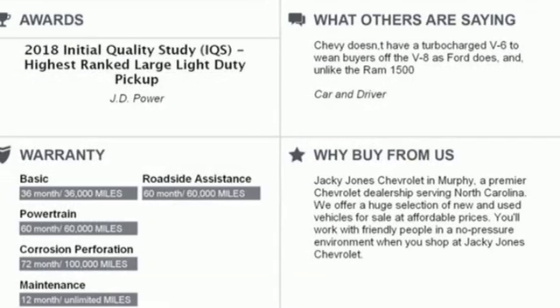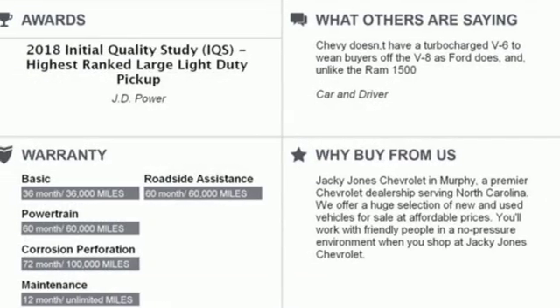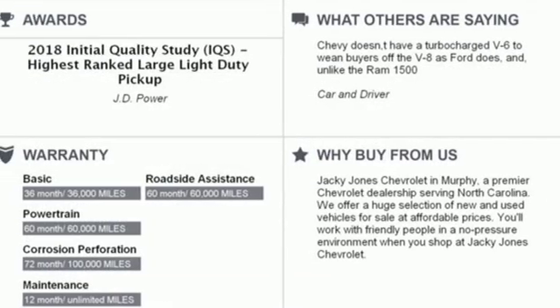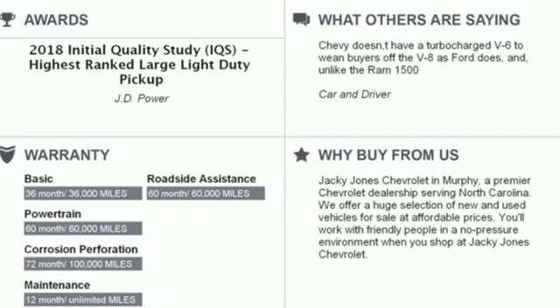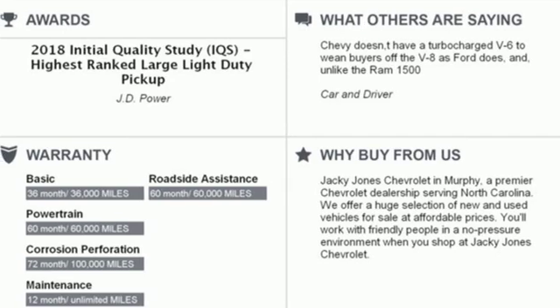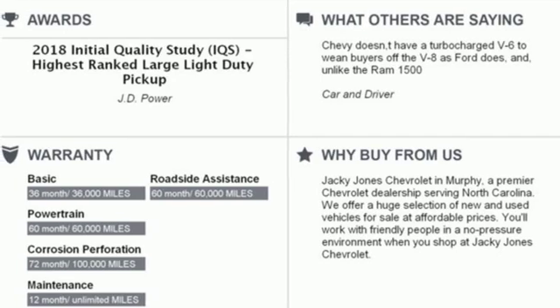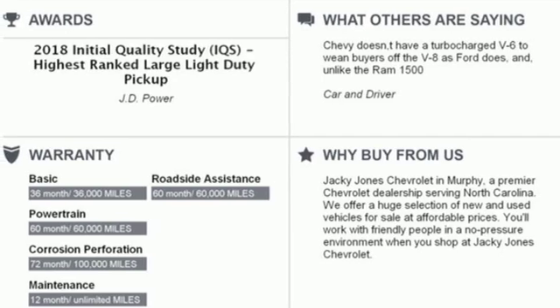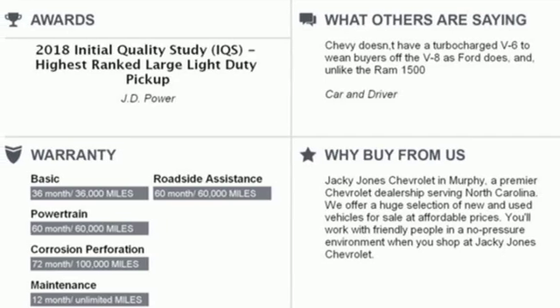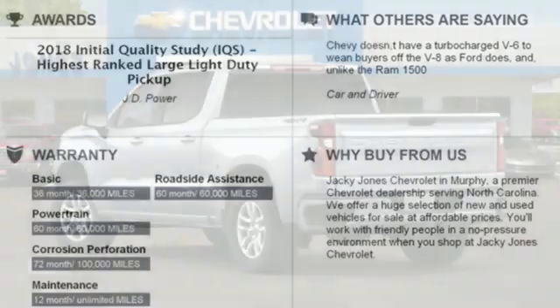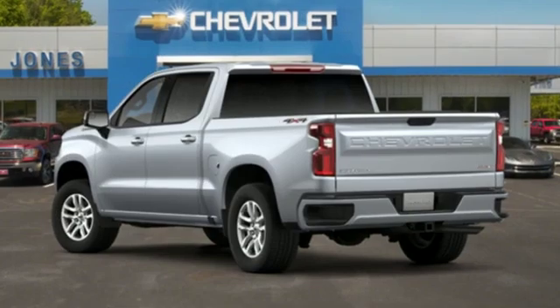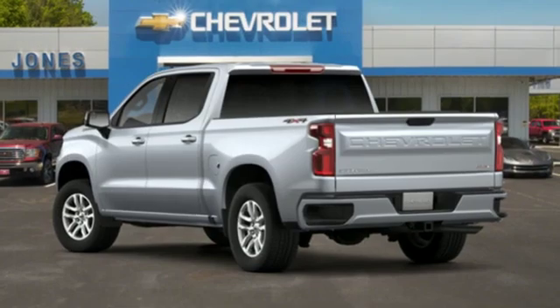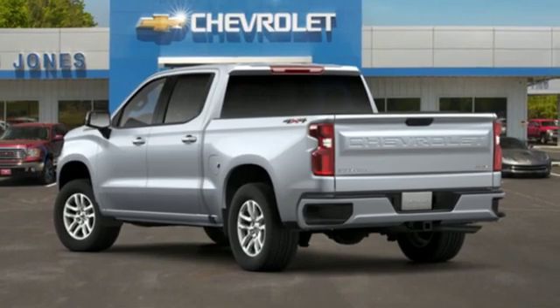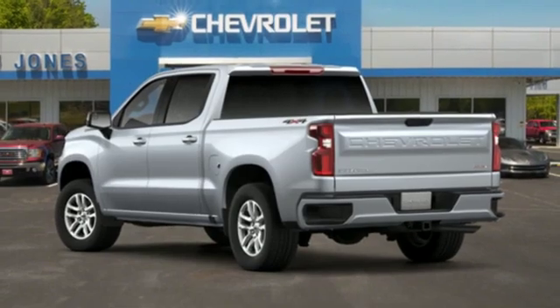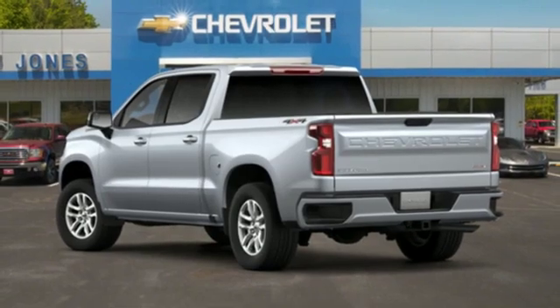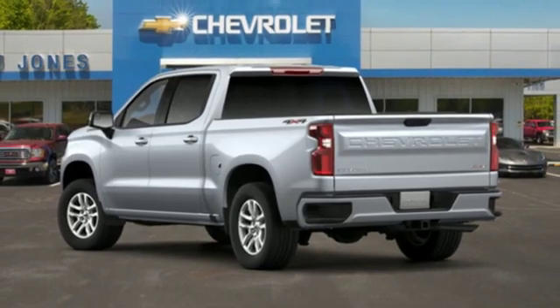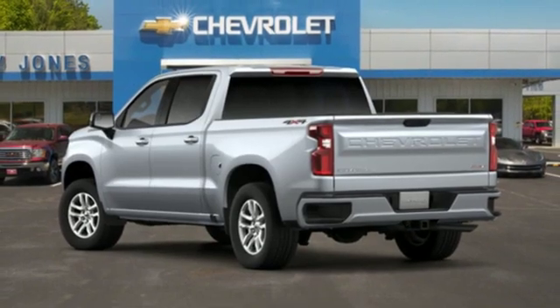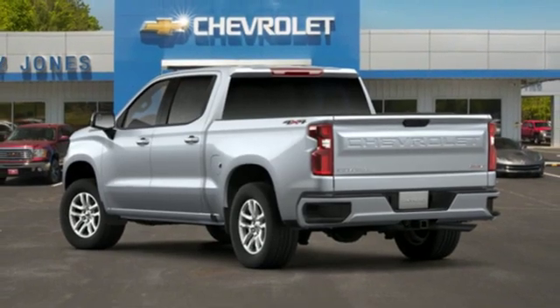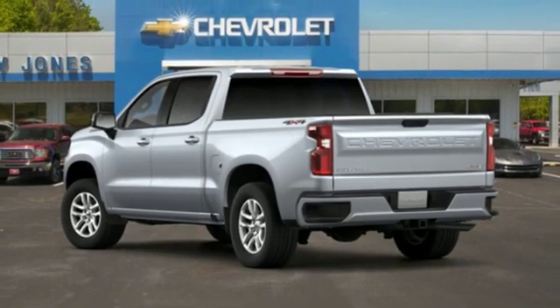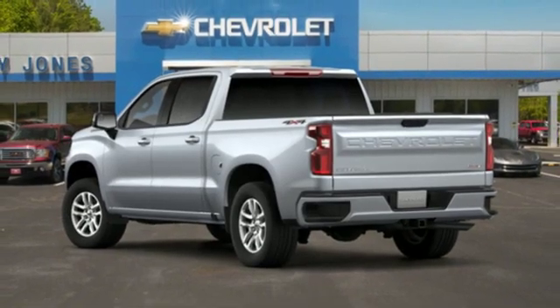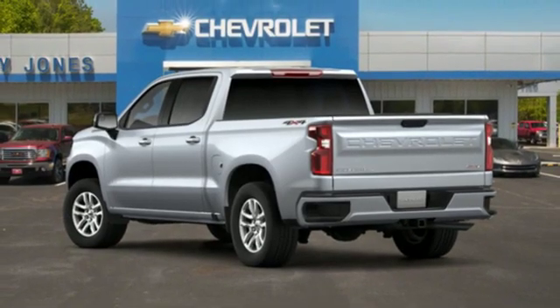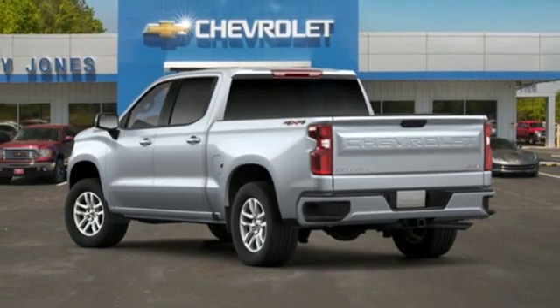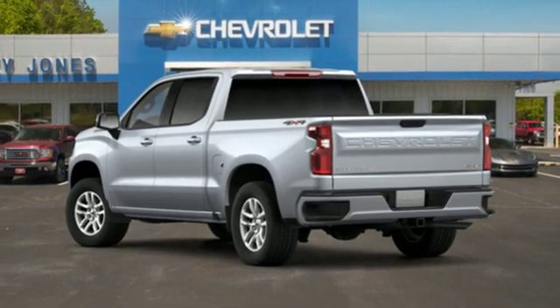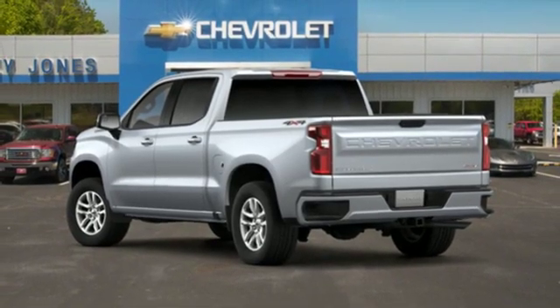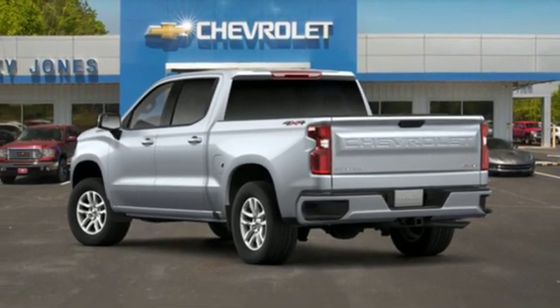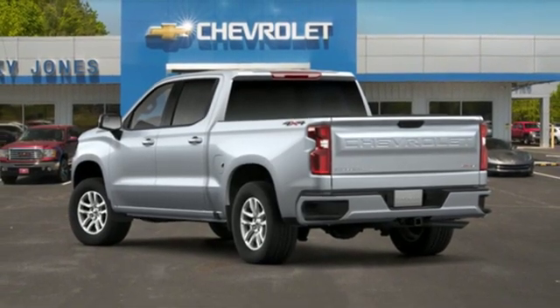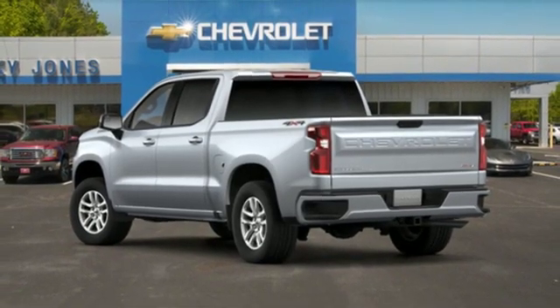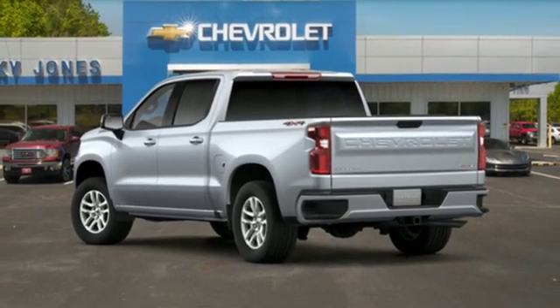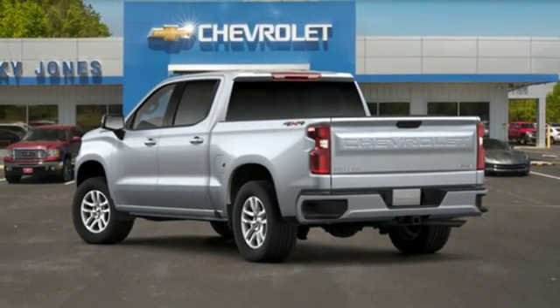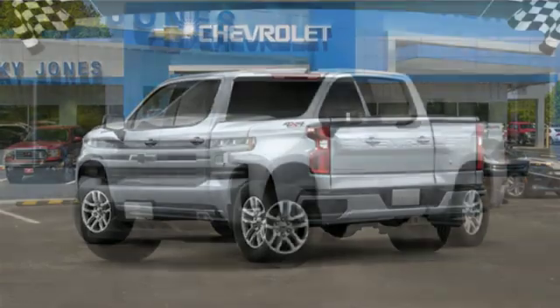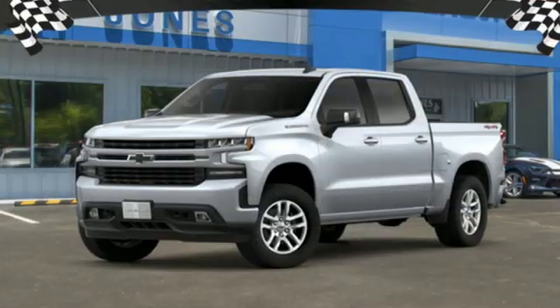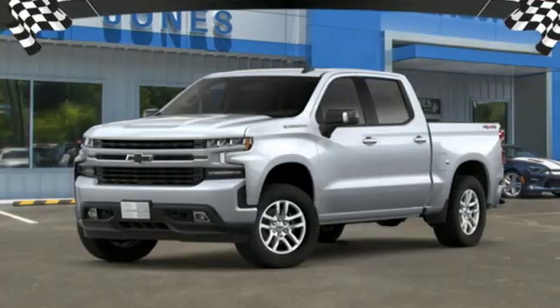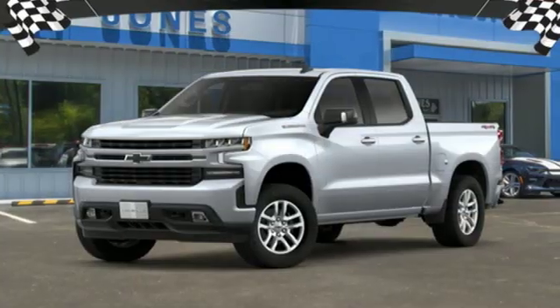Turbo V8 engine, trailer brake controller, electronic shift on the fly, and power heated mirrors.